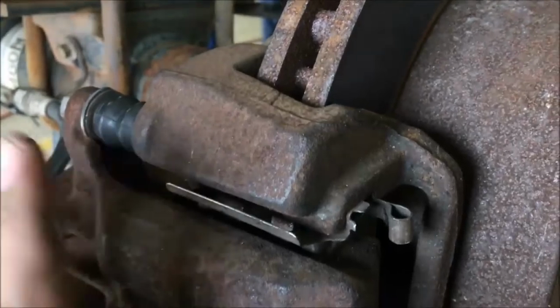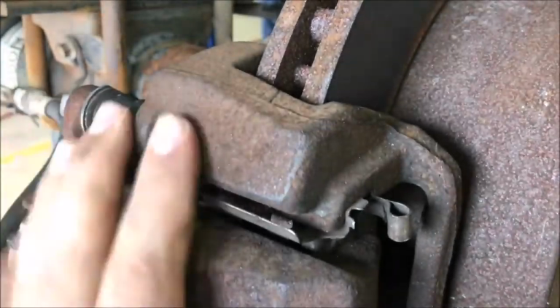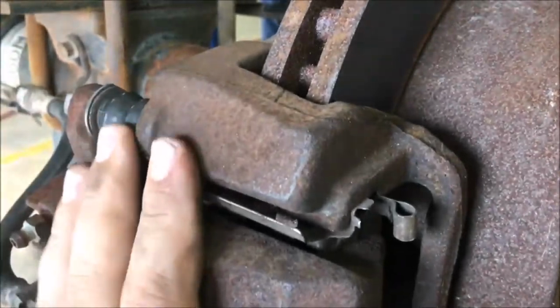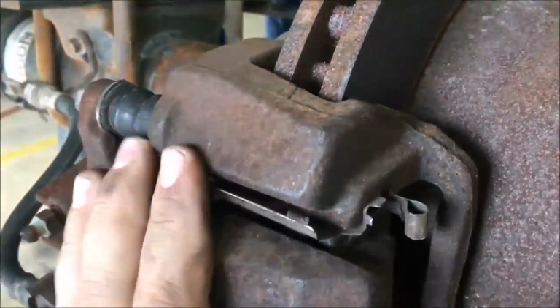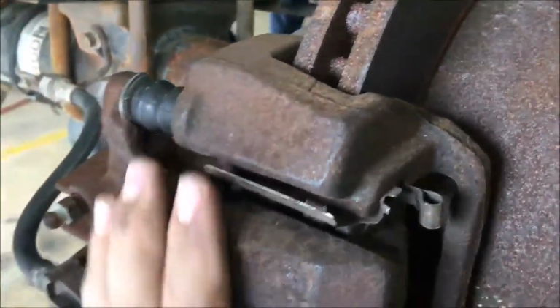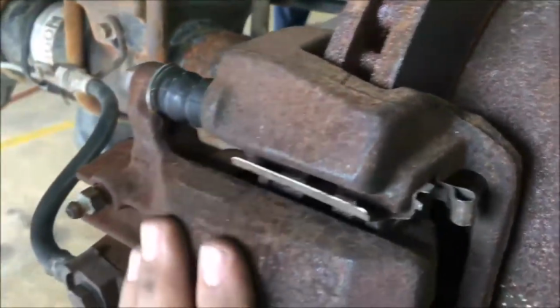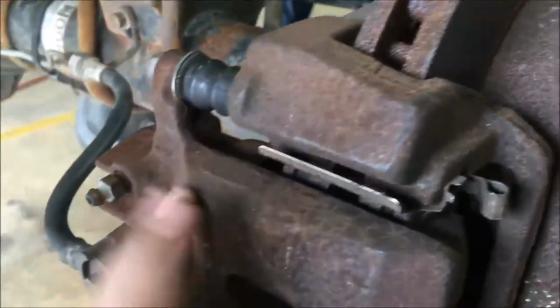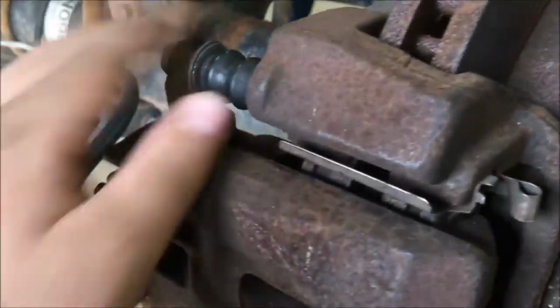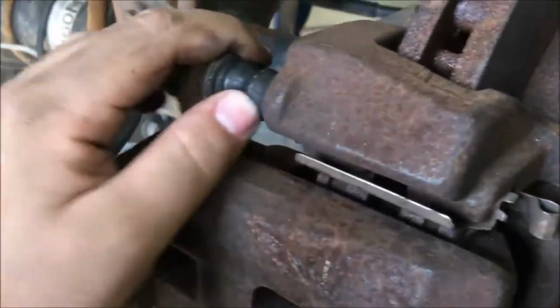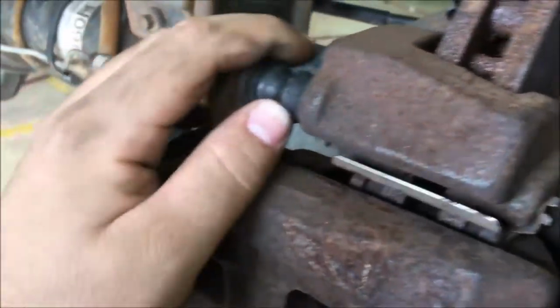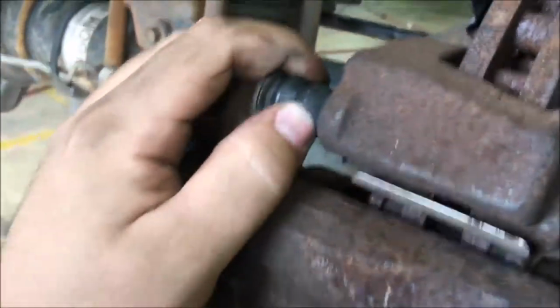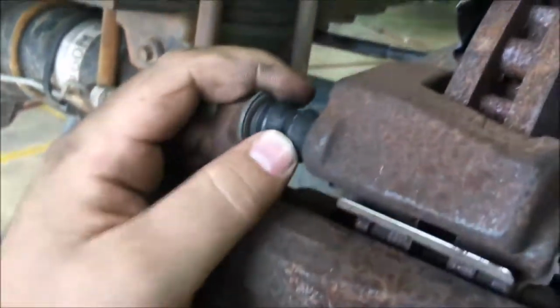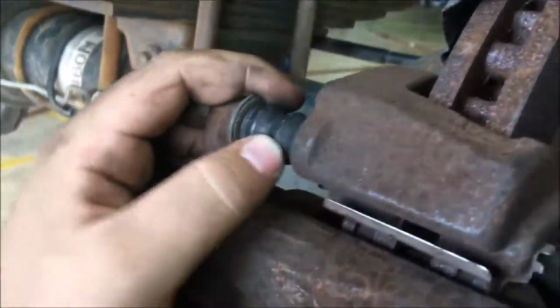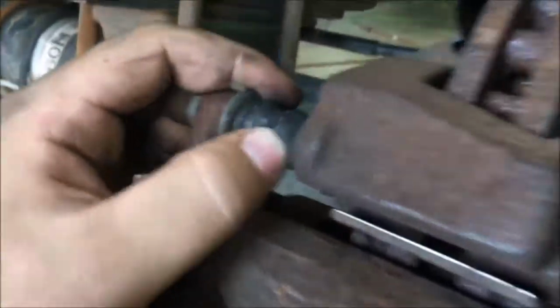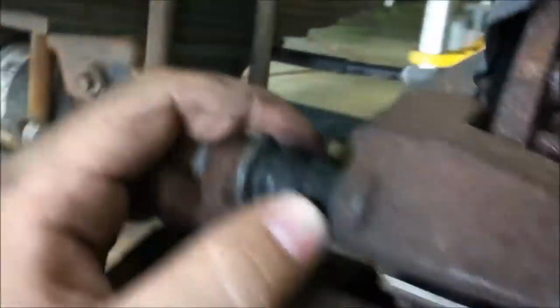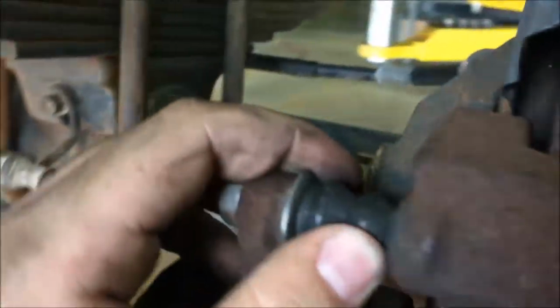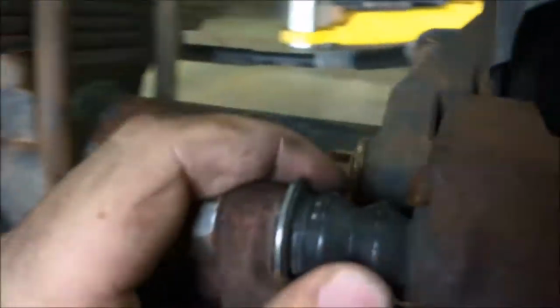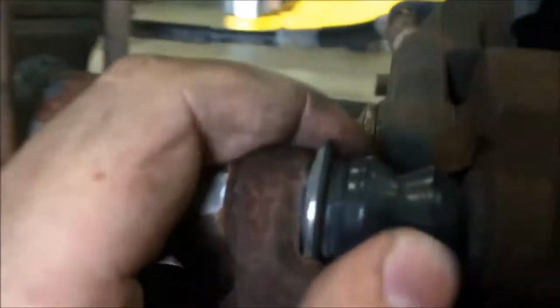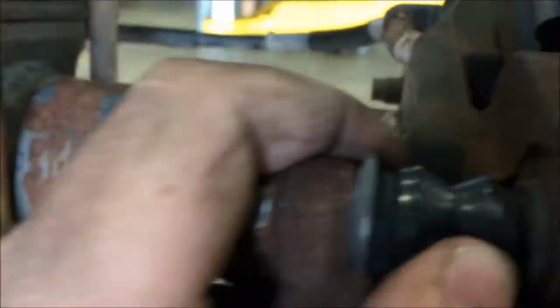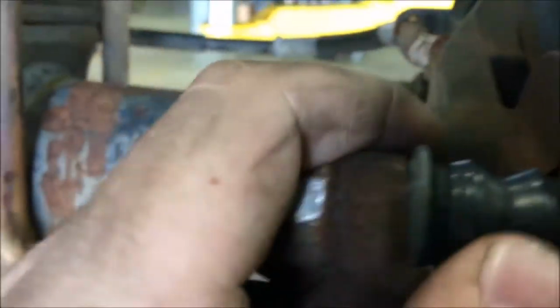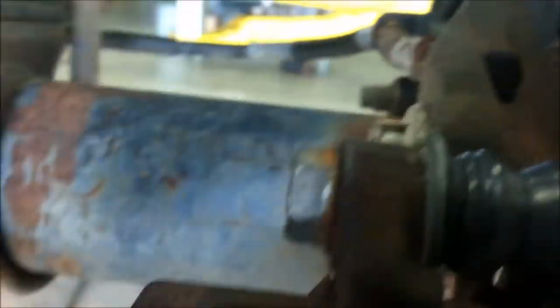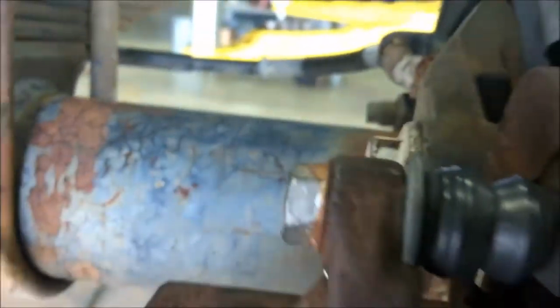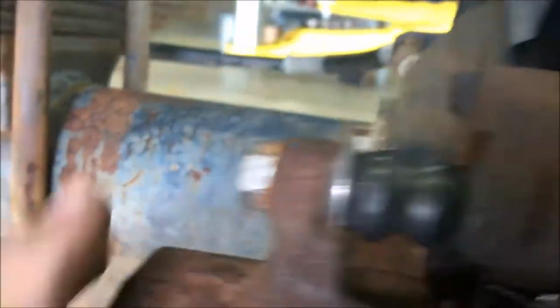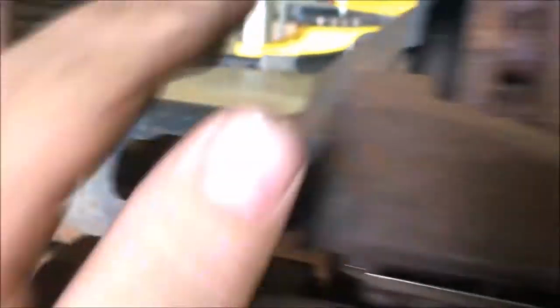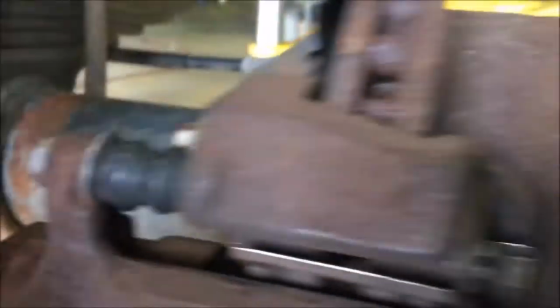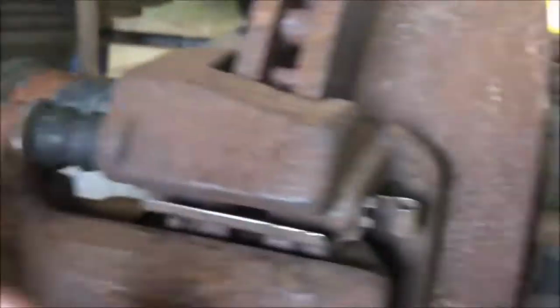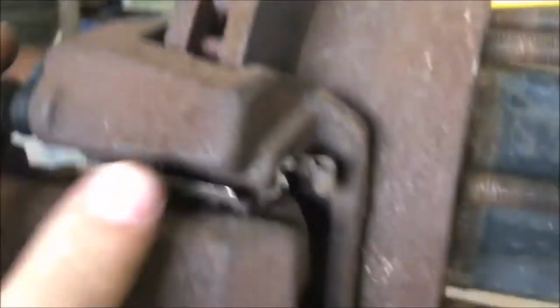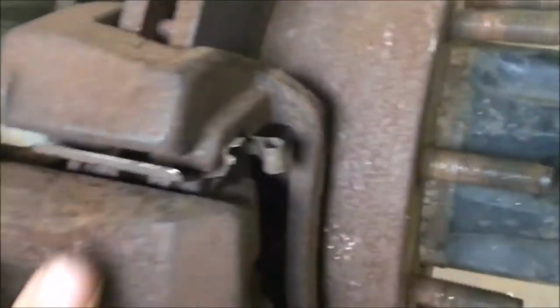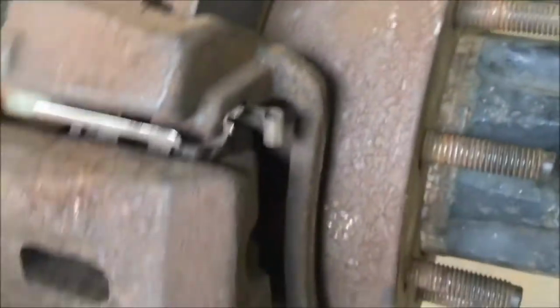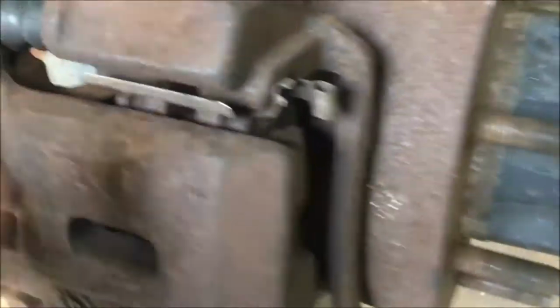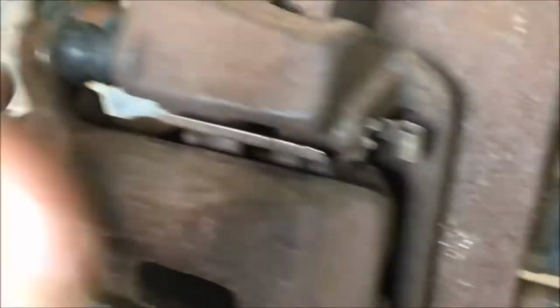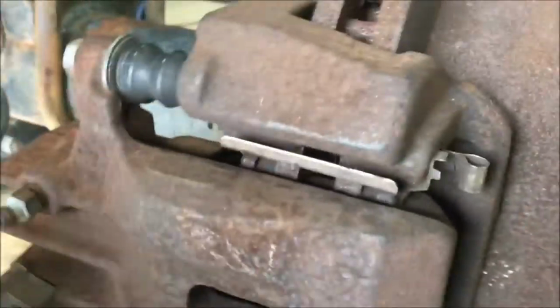It stops the vehicle. The caliper slides, which allows it to move and adjust.